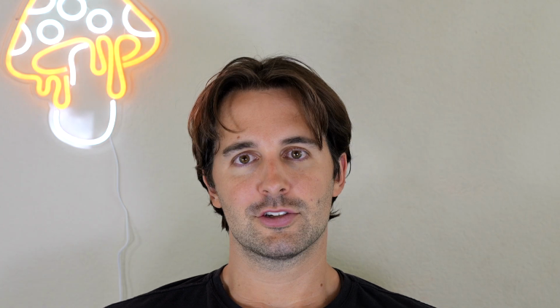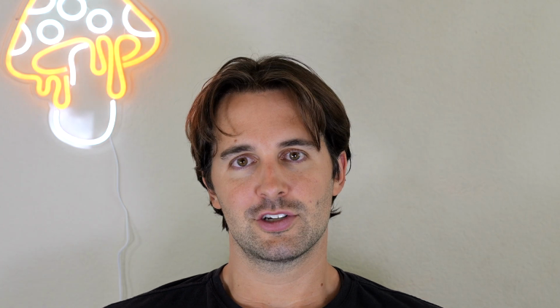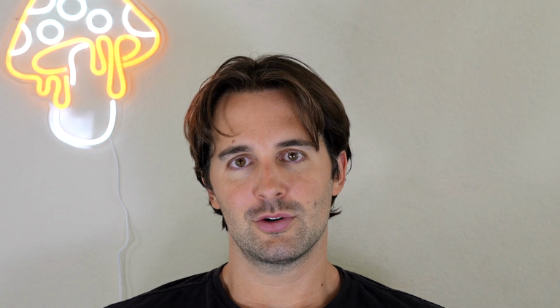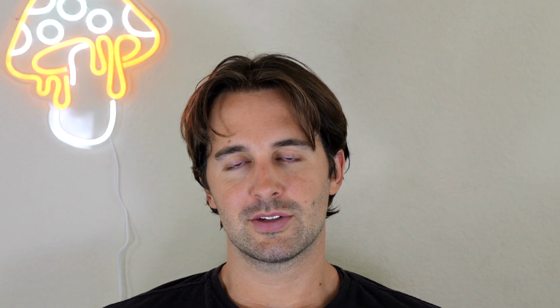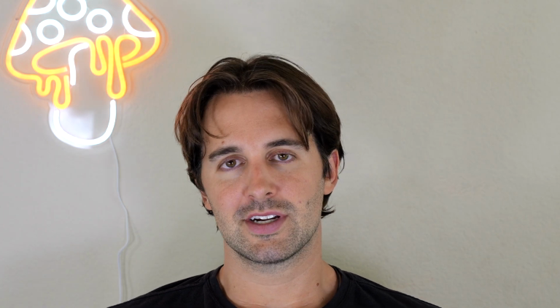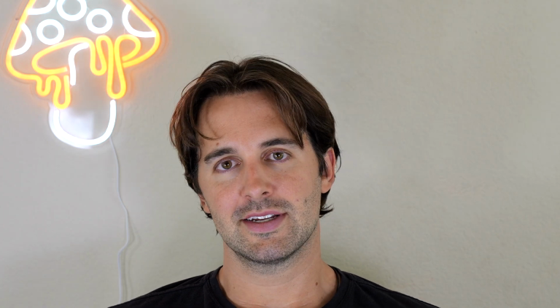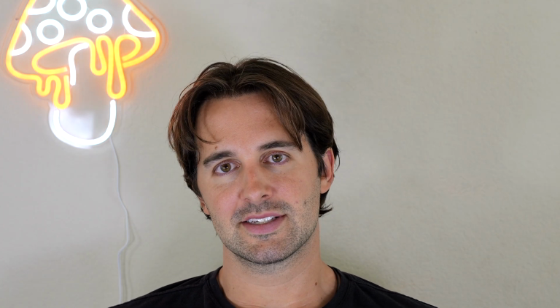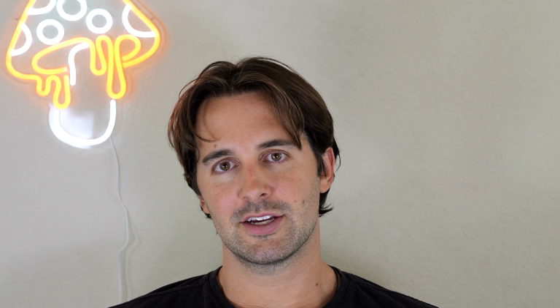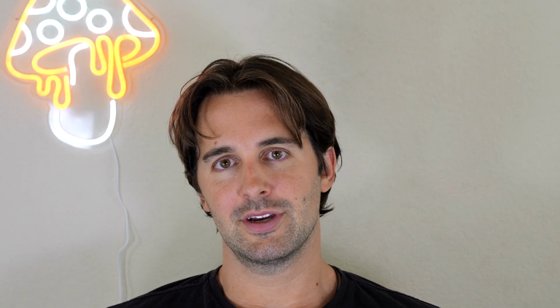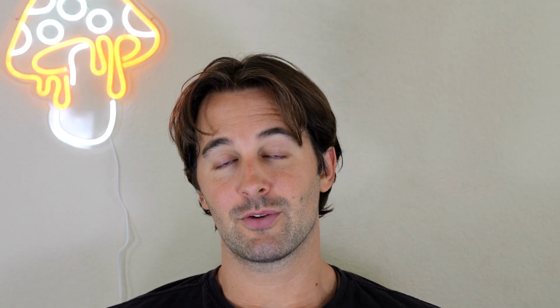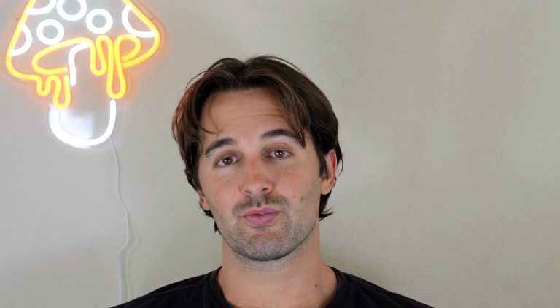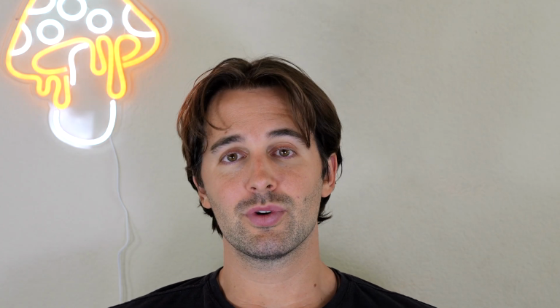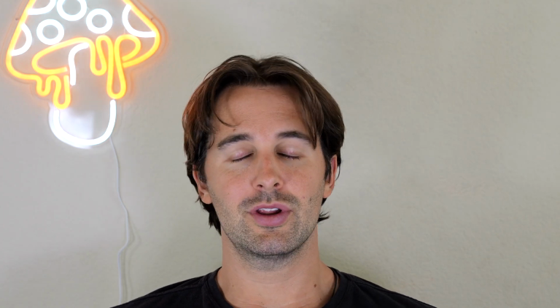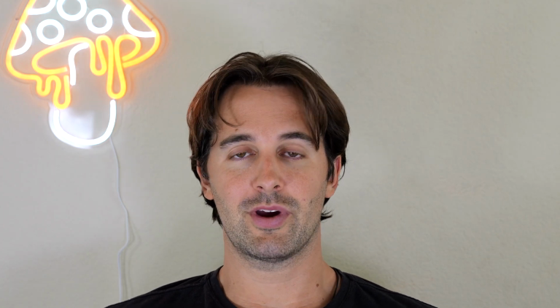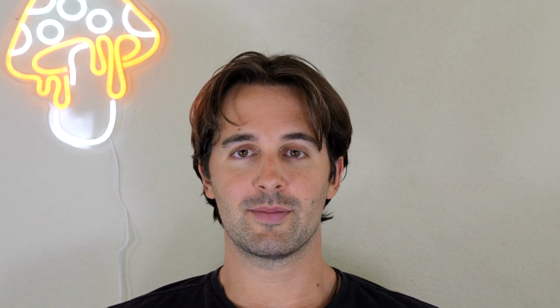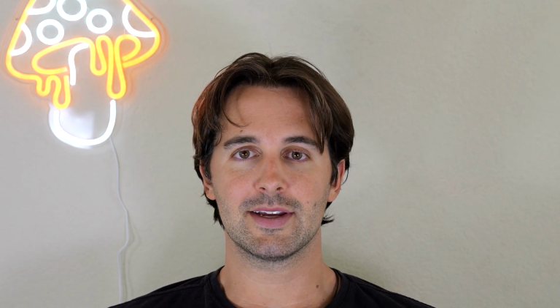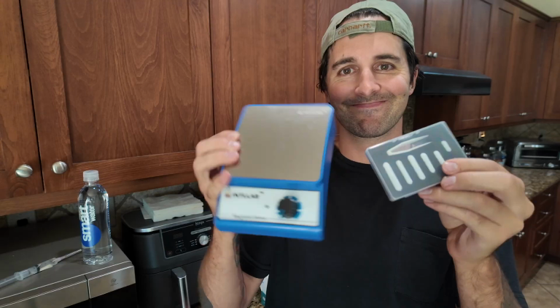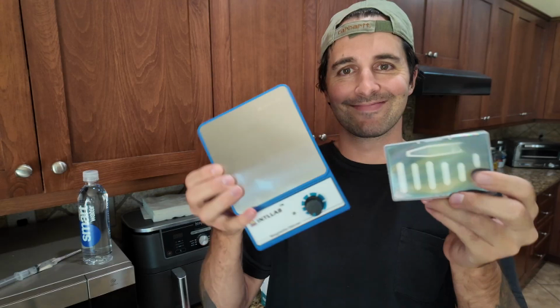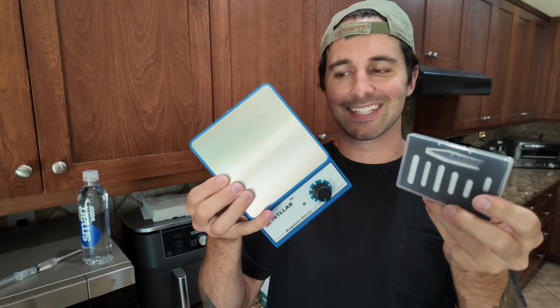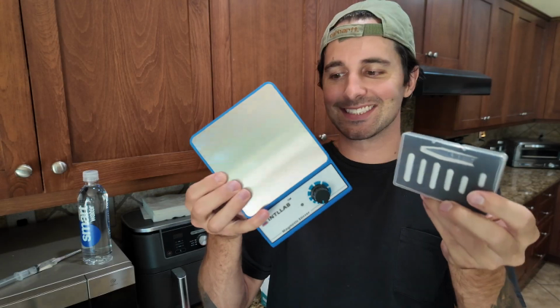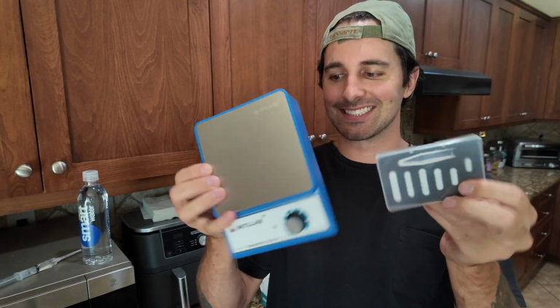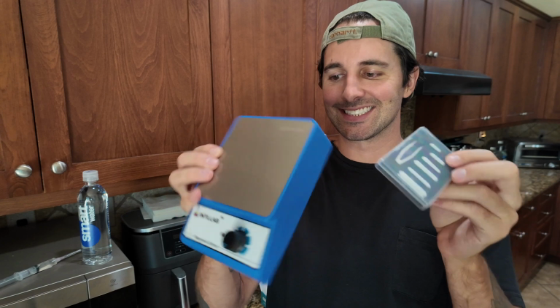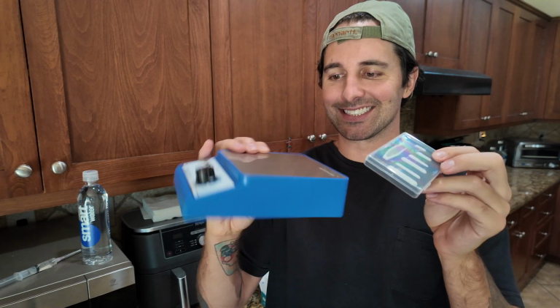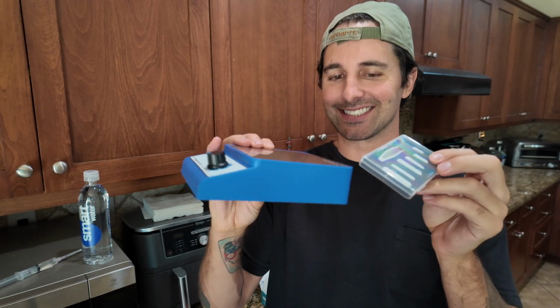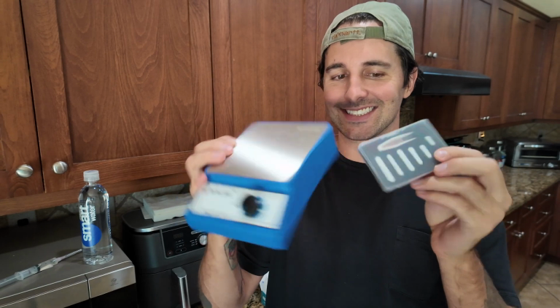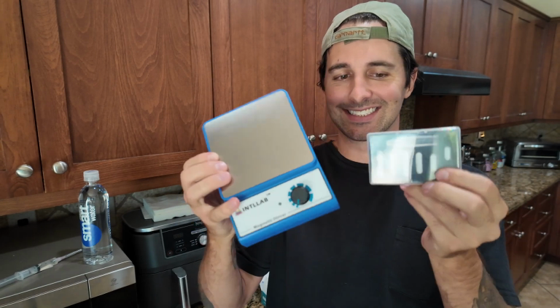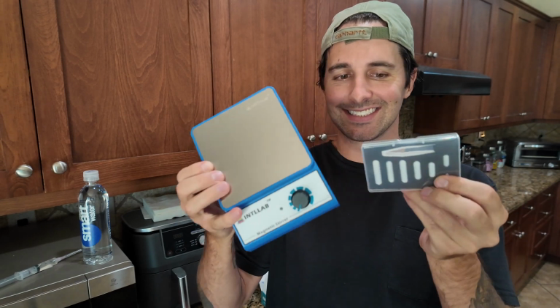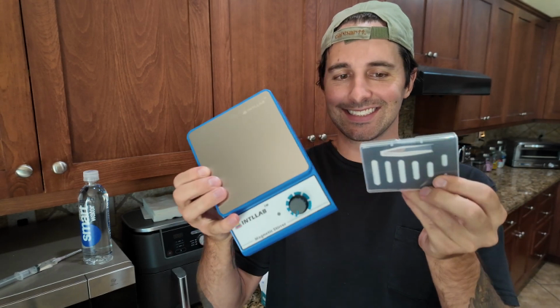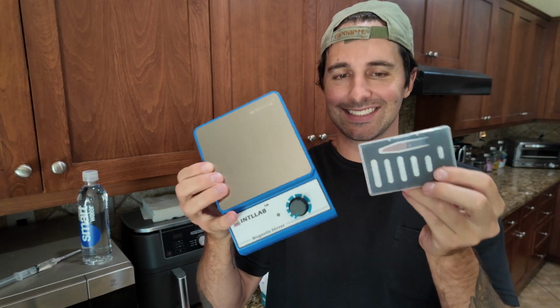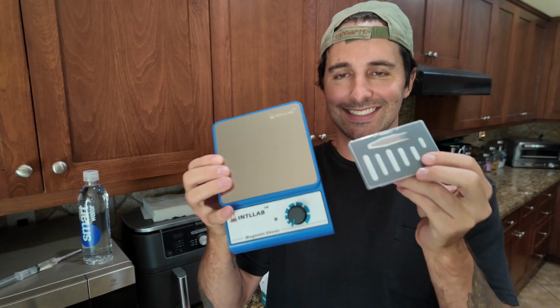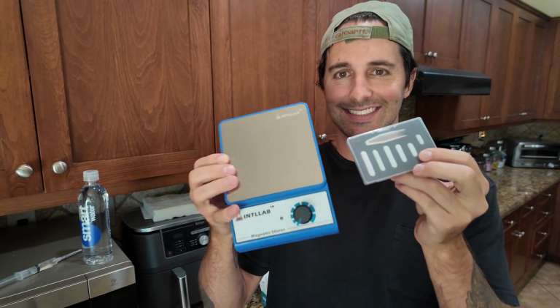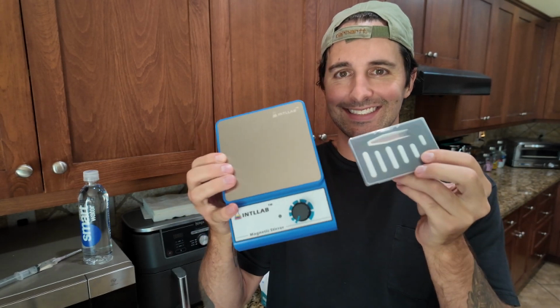Also, while it's not necessary, I really recommend getting a magnetic stirrer, and I'll explain why in a couple of minutes.